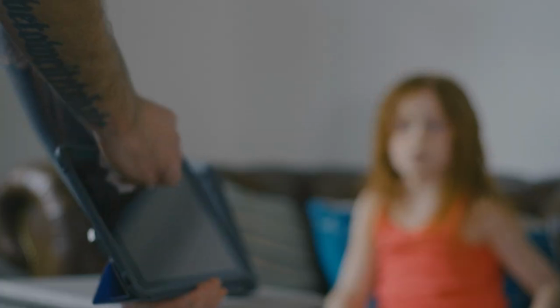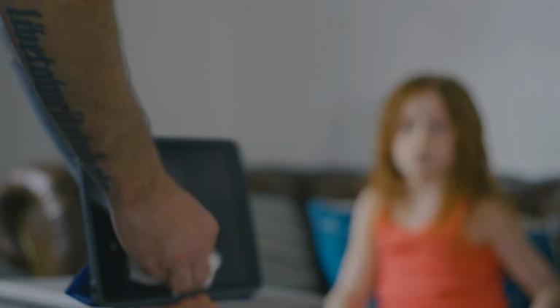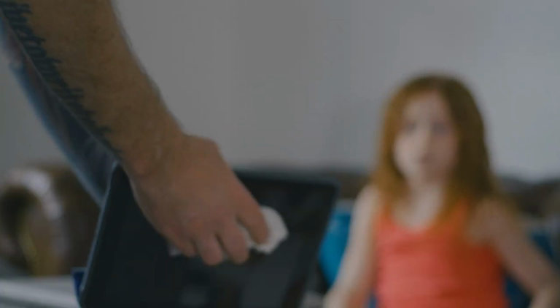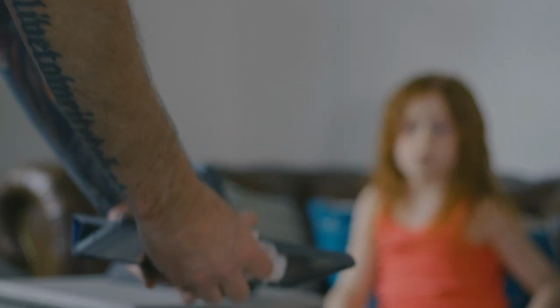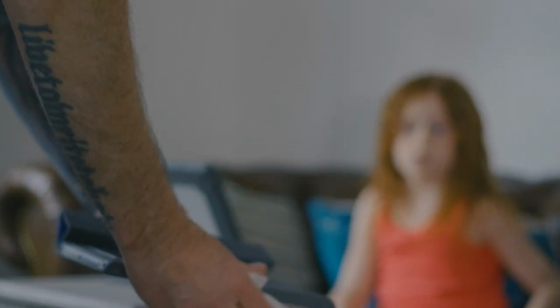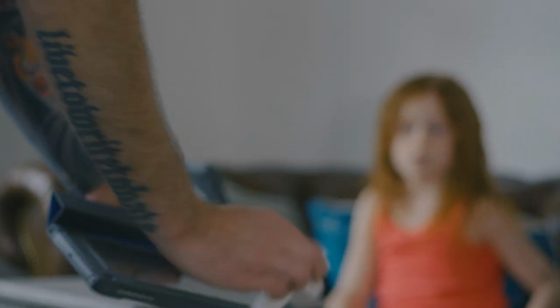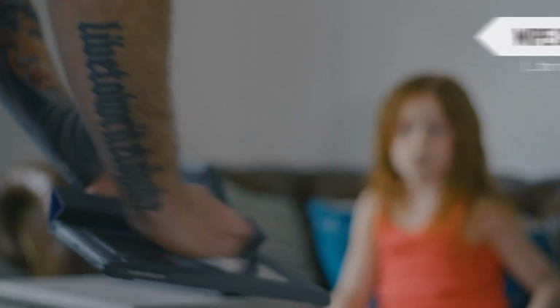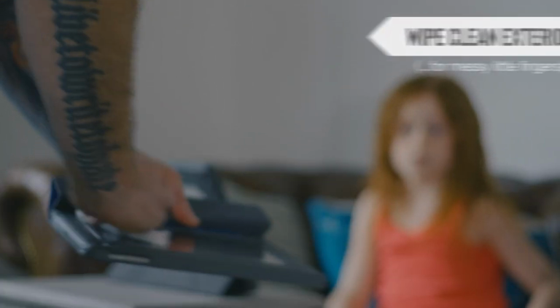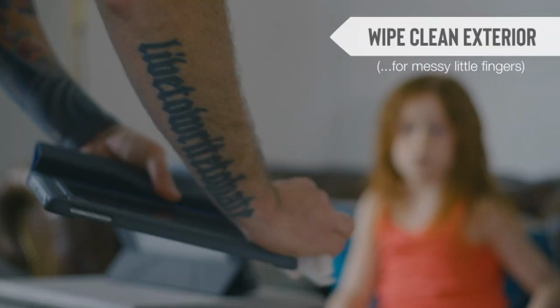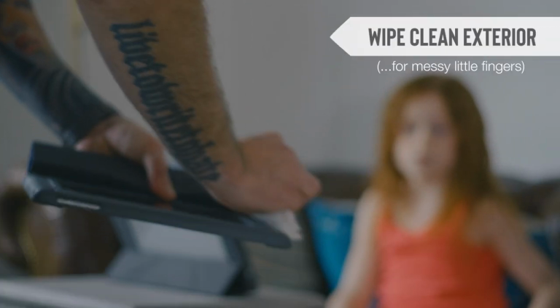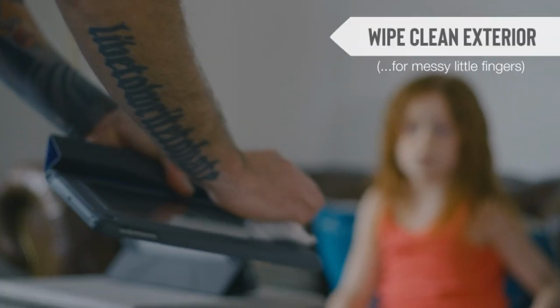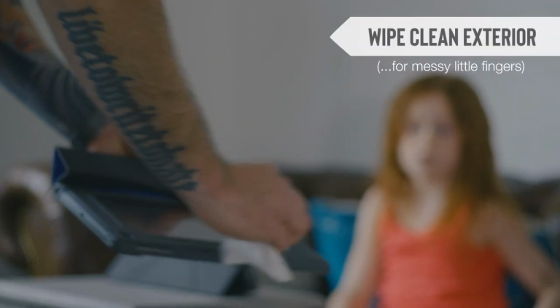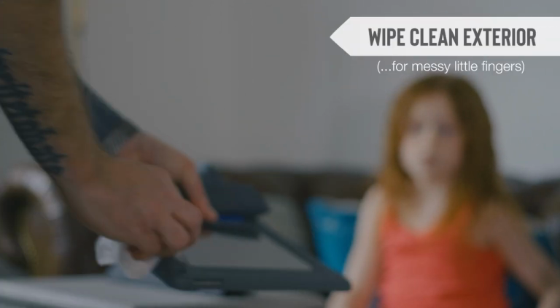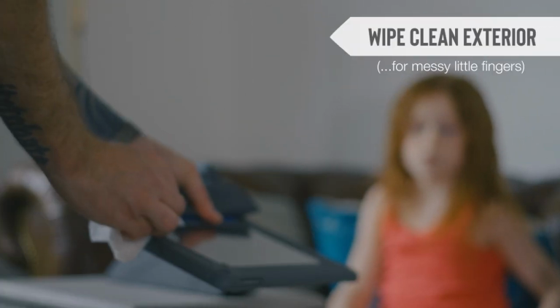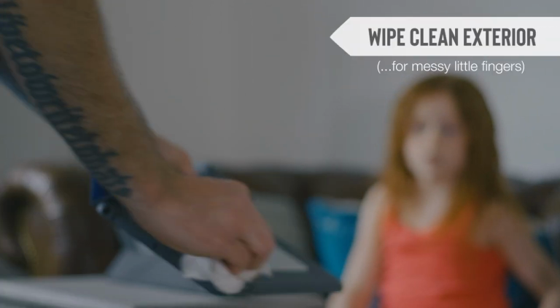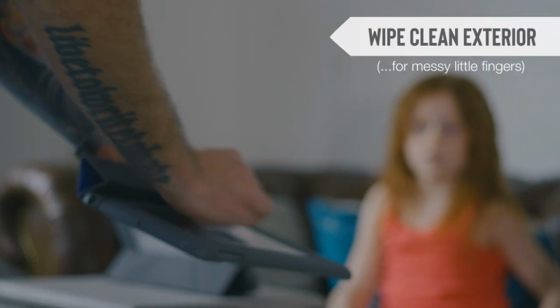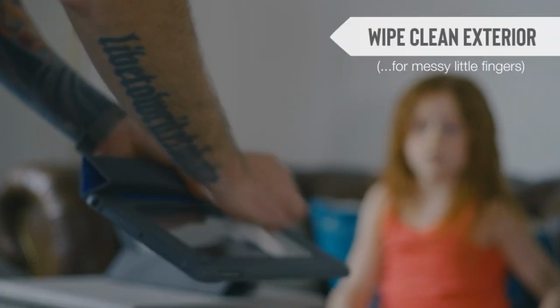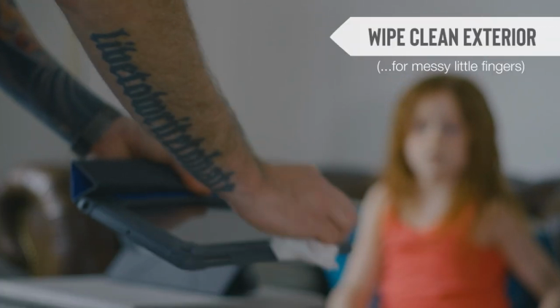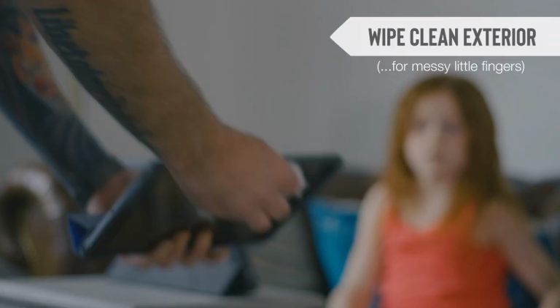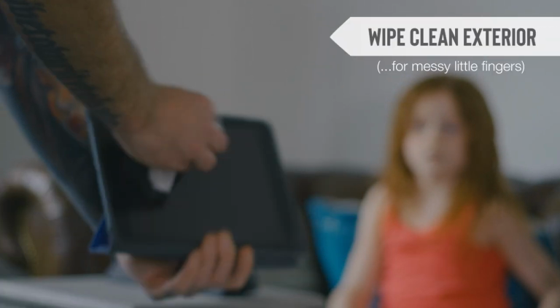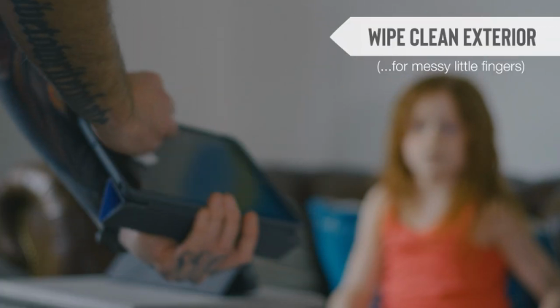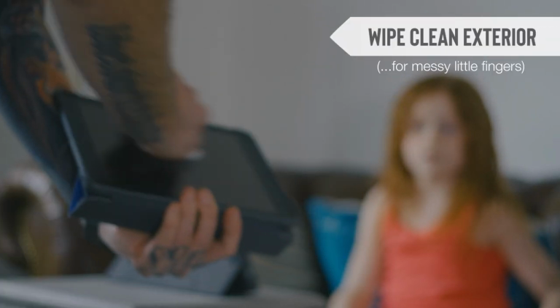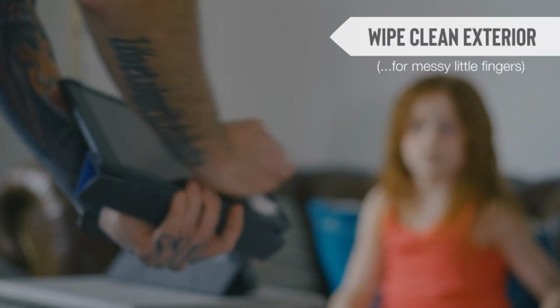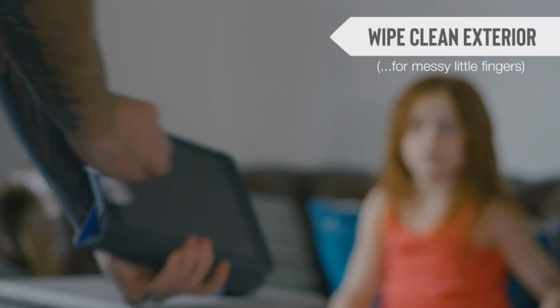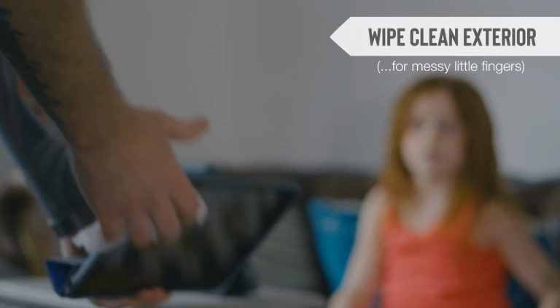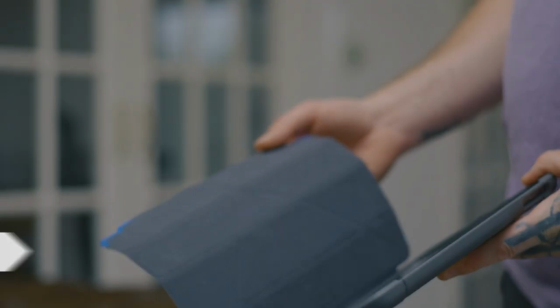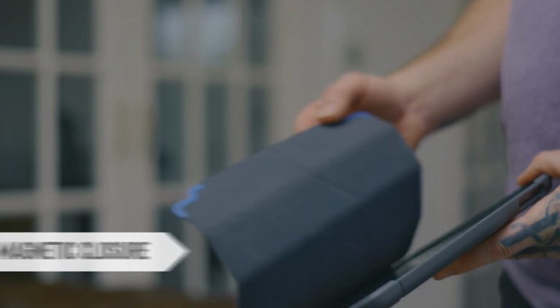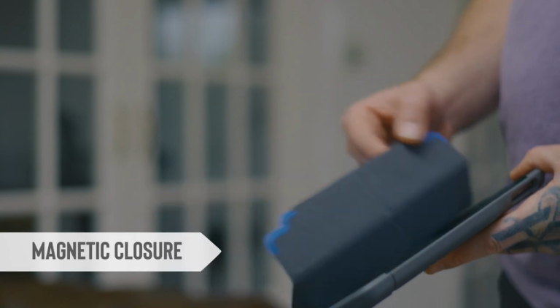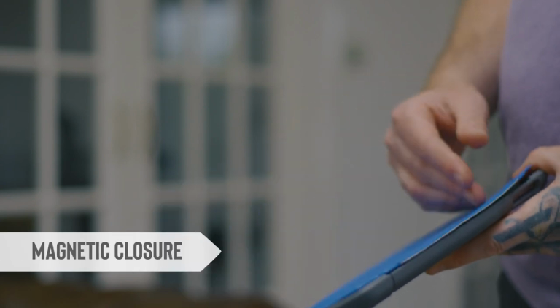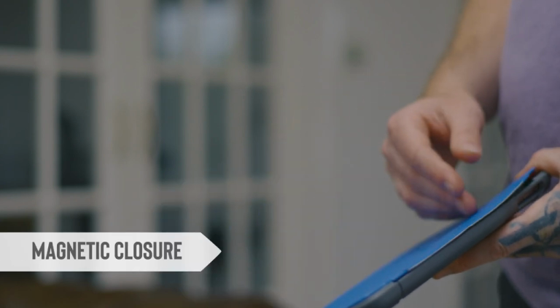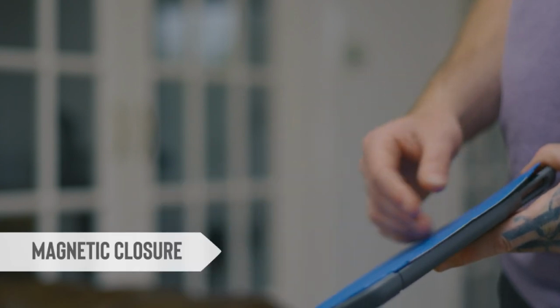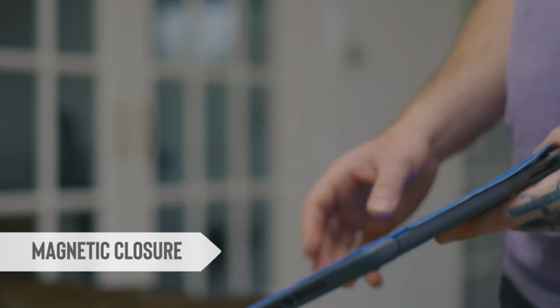They work perfectly for us, and I know their school buddies use them too because their parents asked me where I got them from.